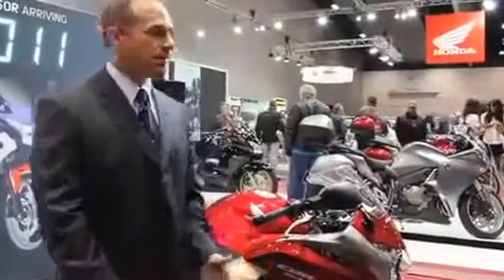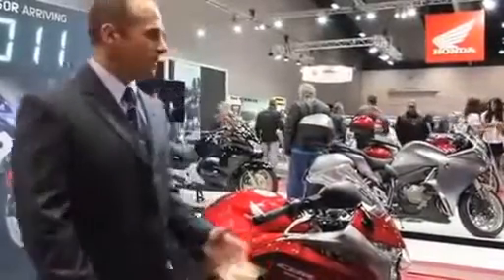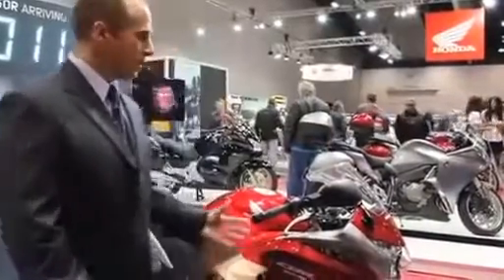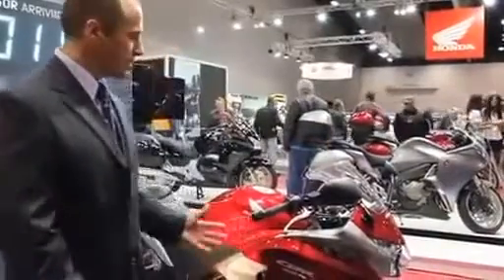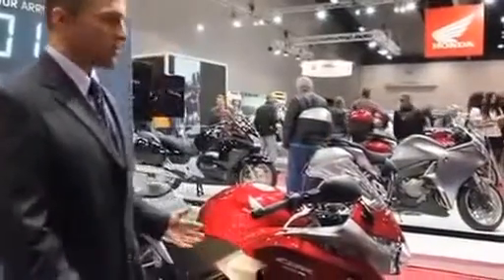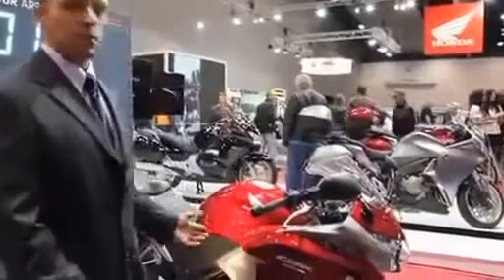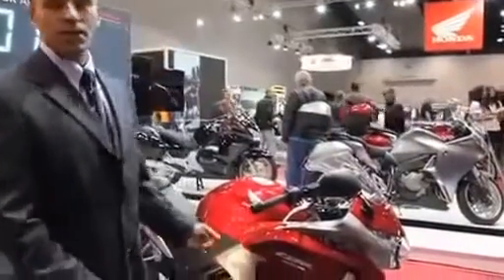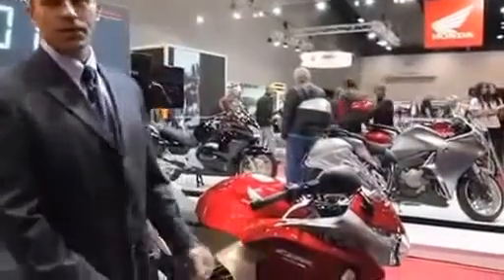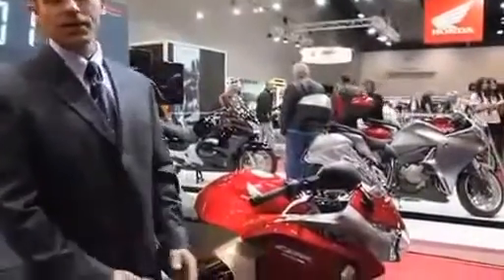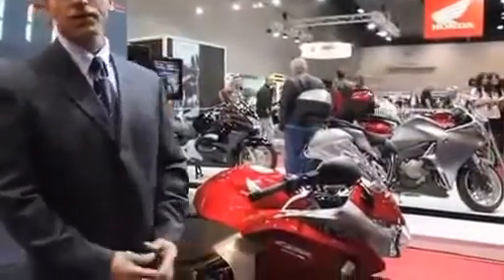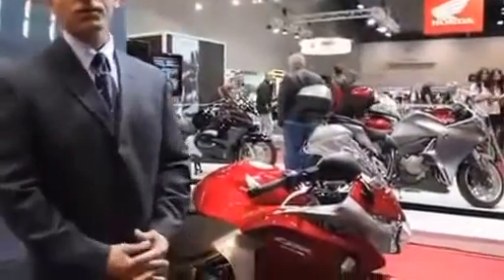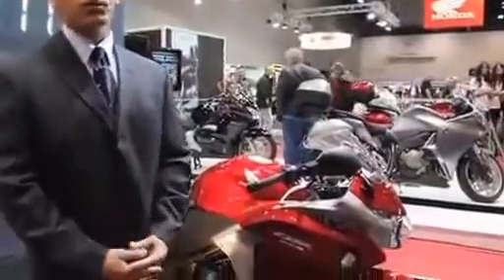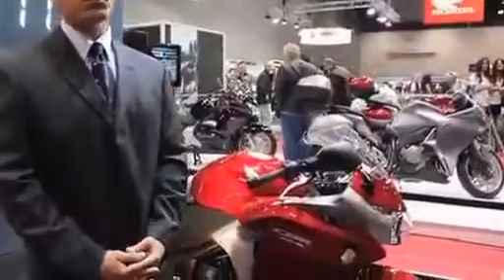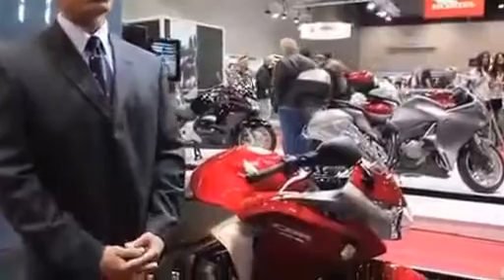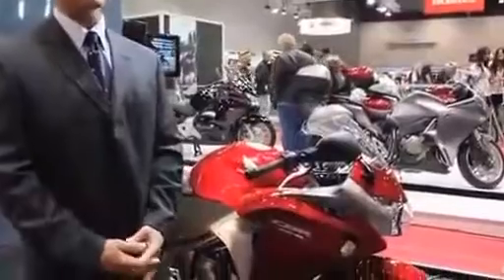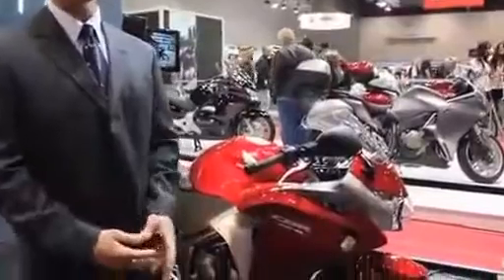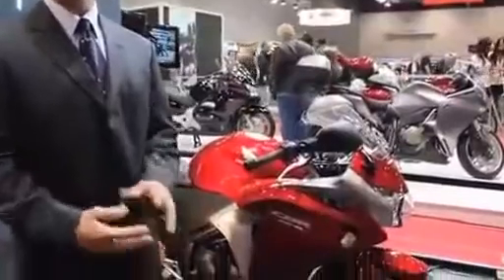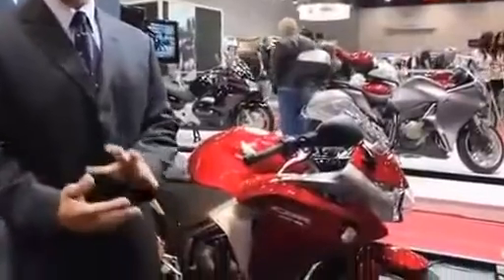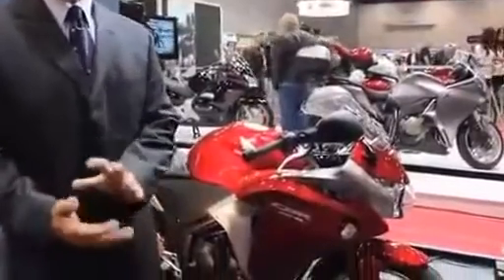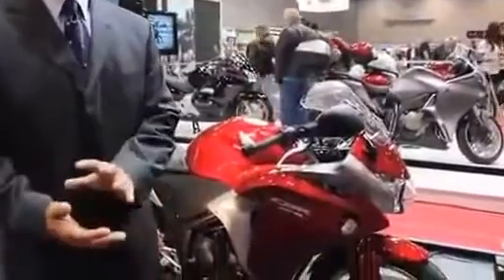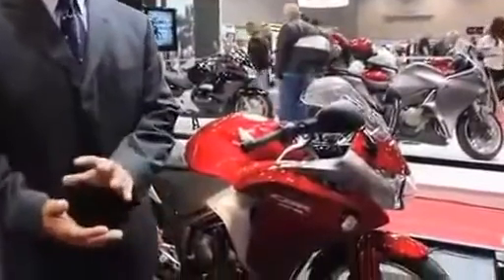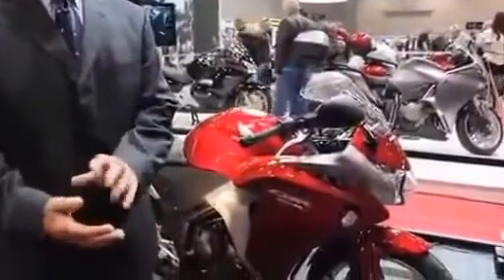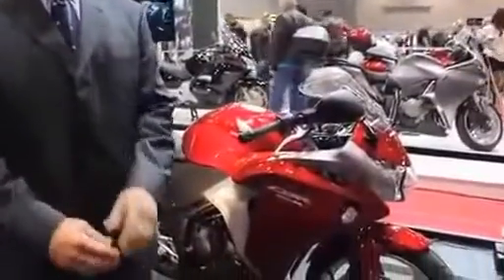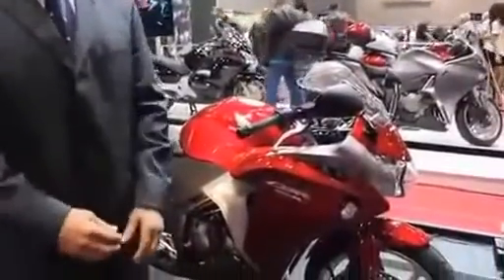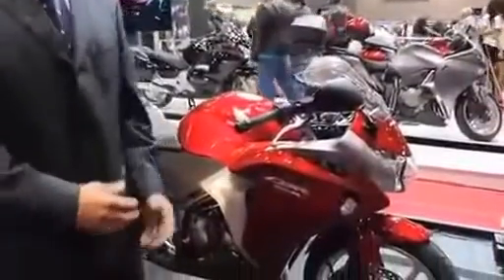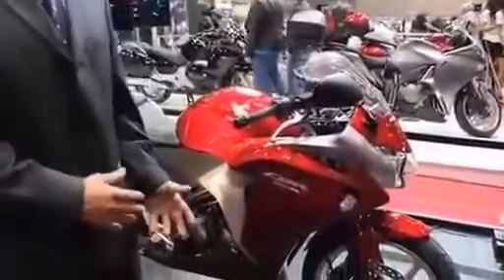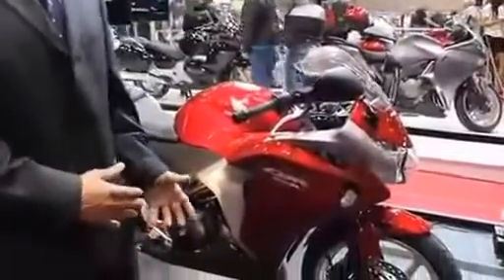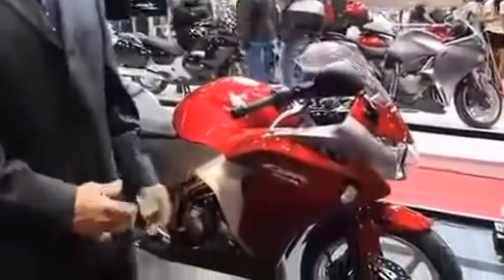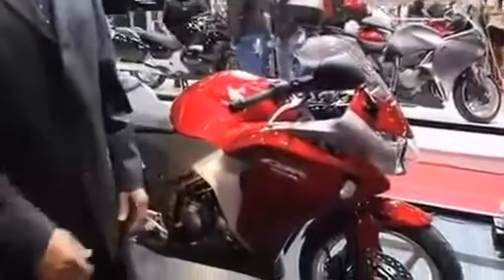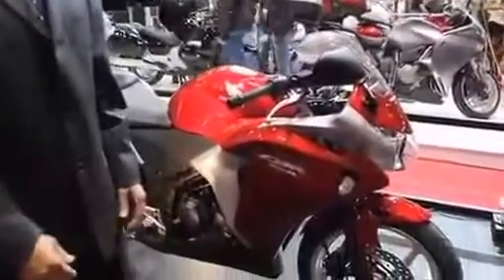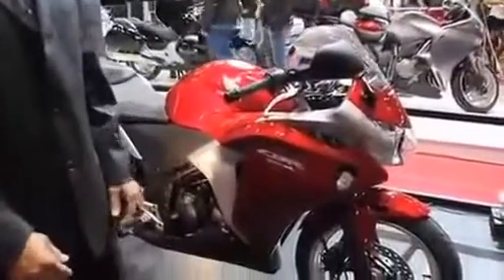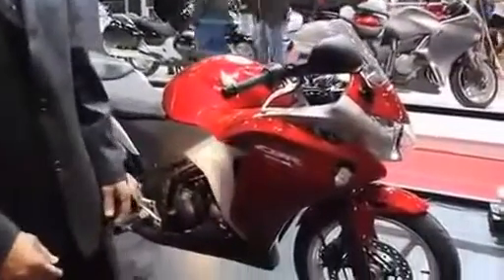The motorcycle will be coming to the country in two versions: either the ABS version or the non-ABS version.